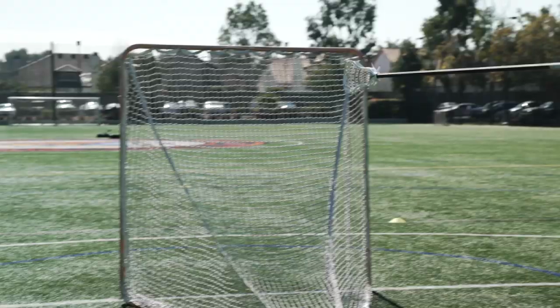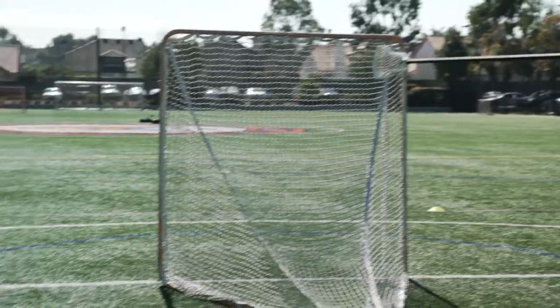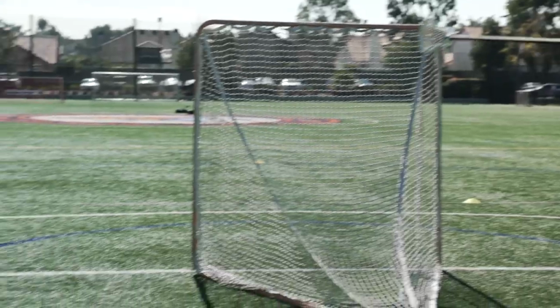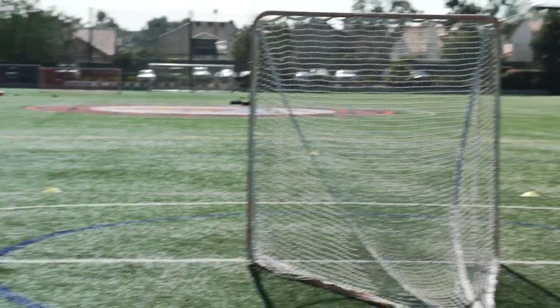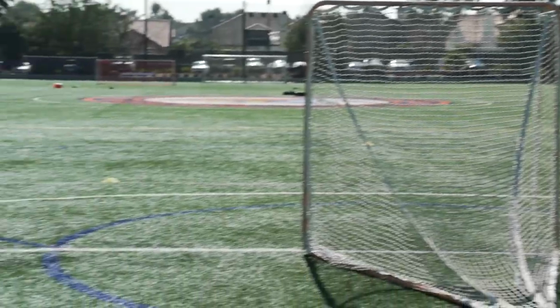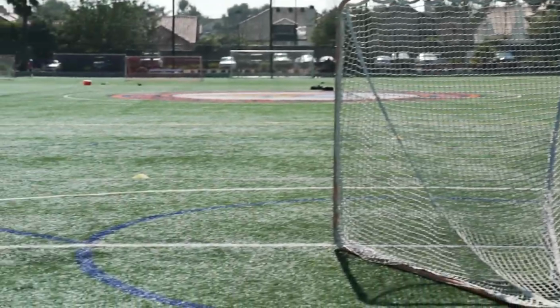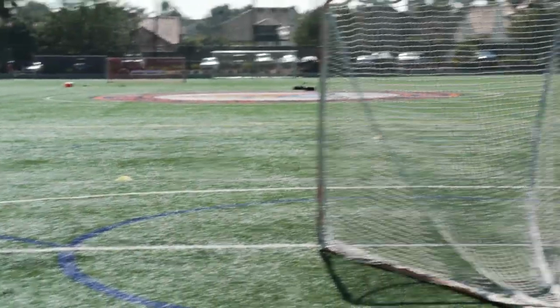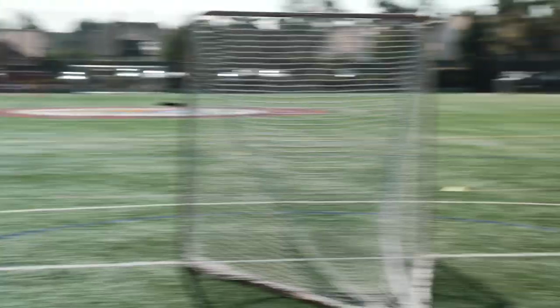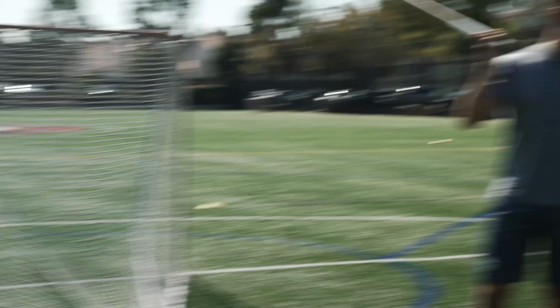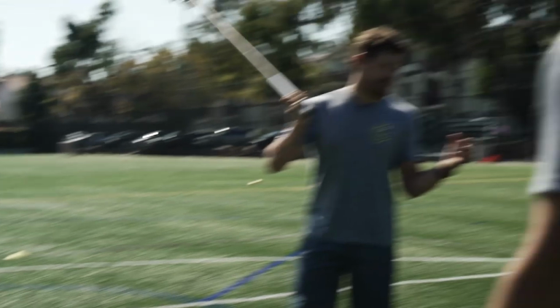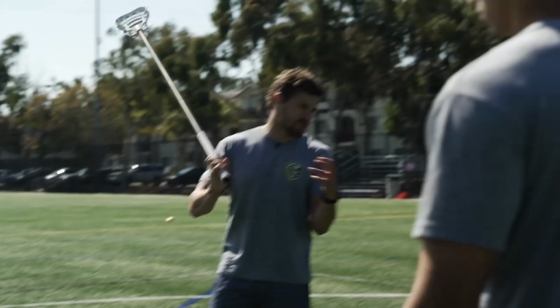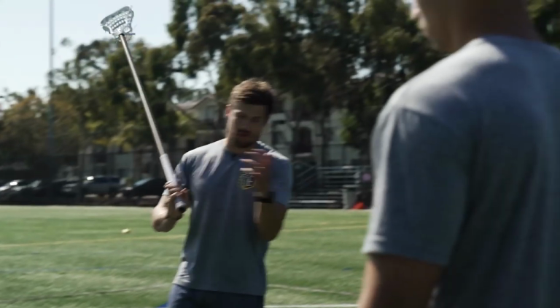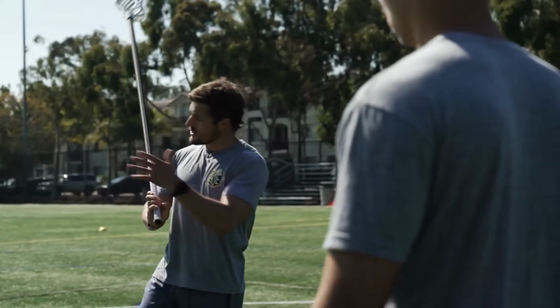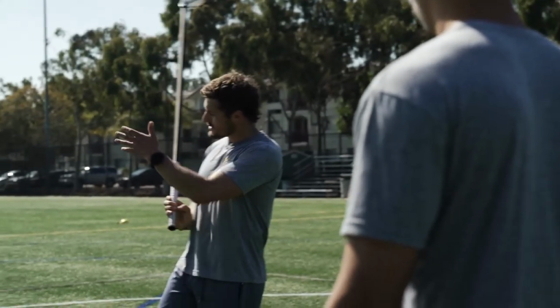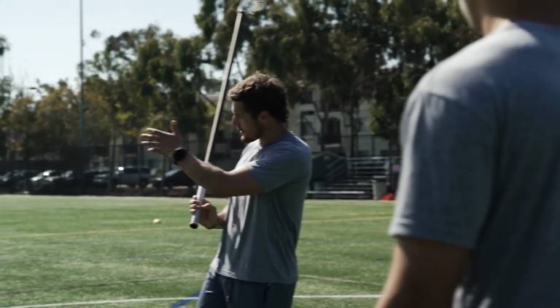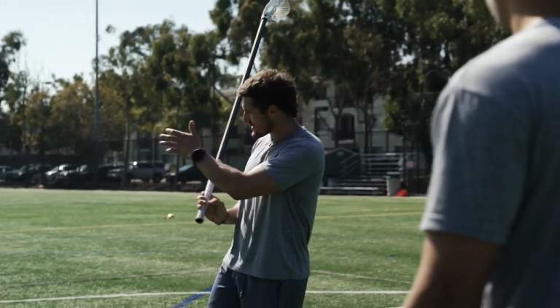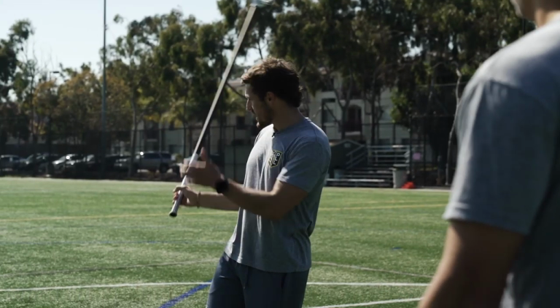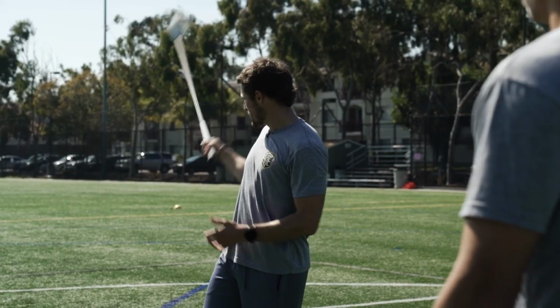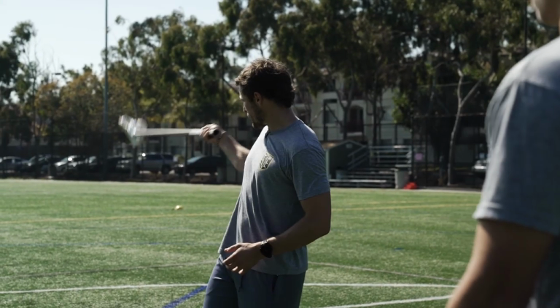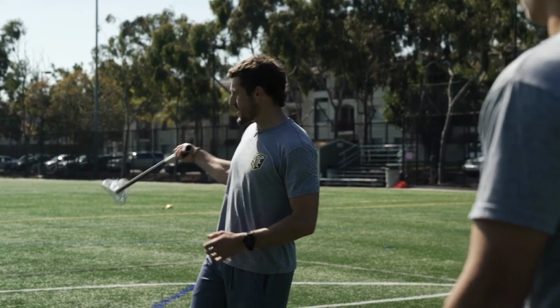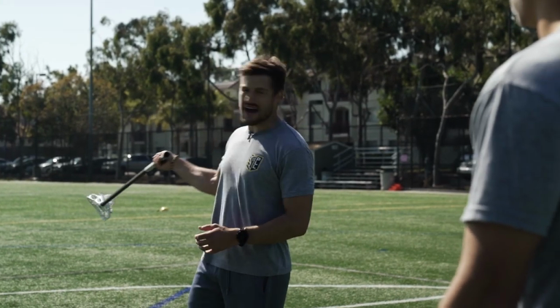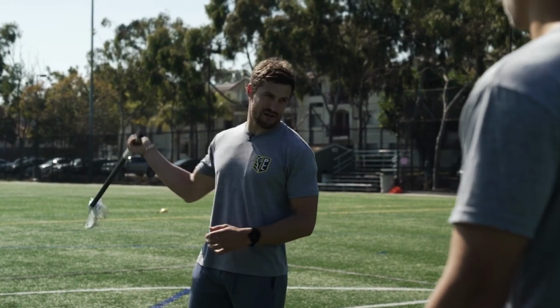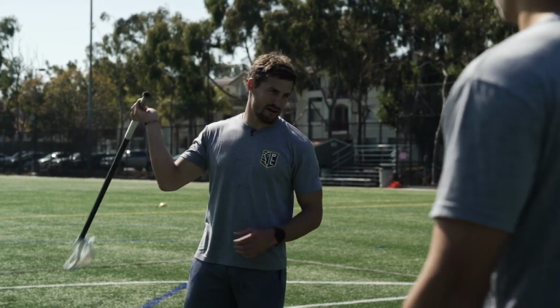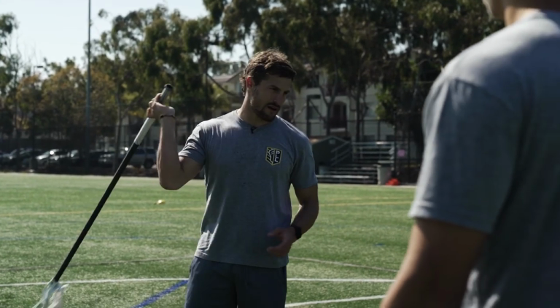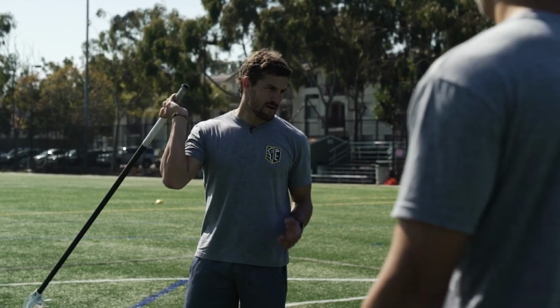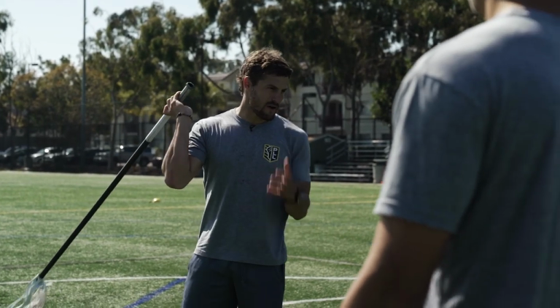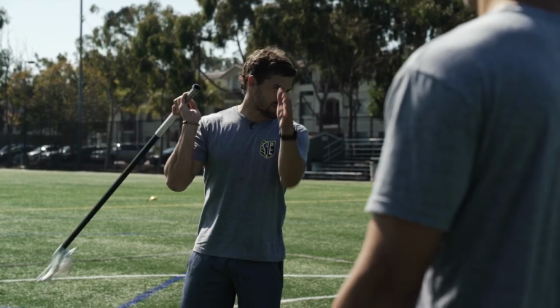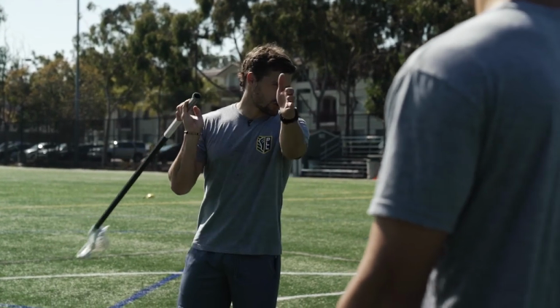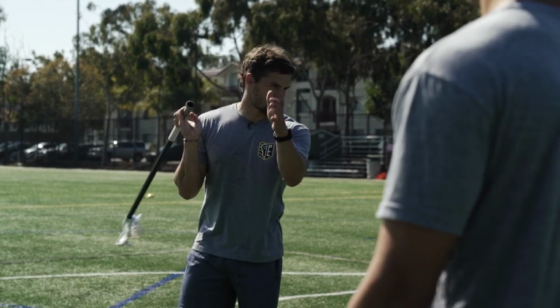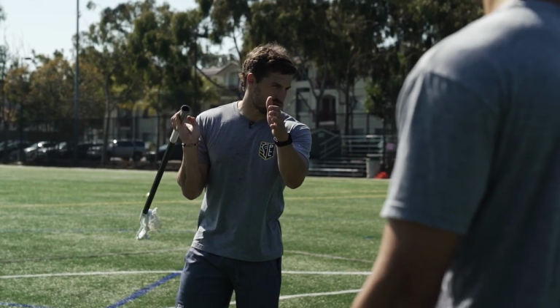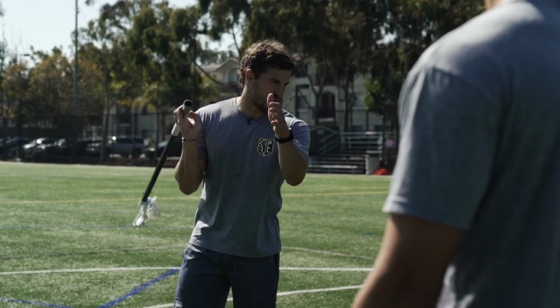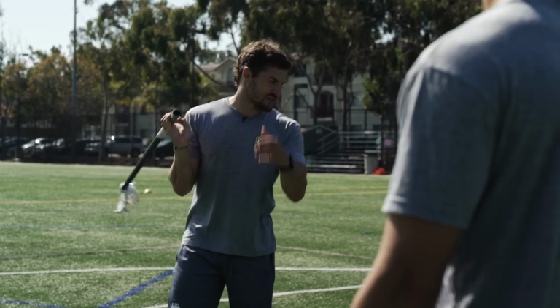Right where attackmen traditionally like to get to — top side, around that island area — that's where Jules is going to be dodging.